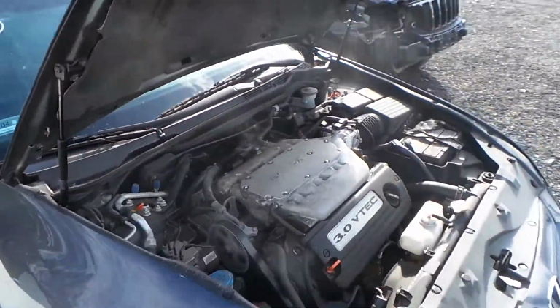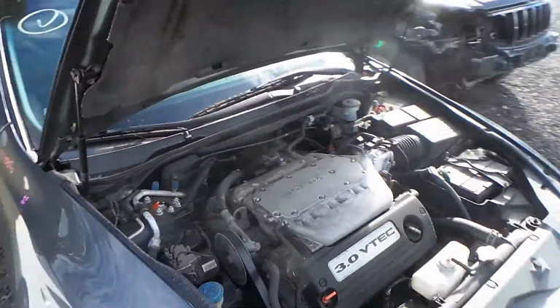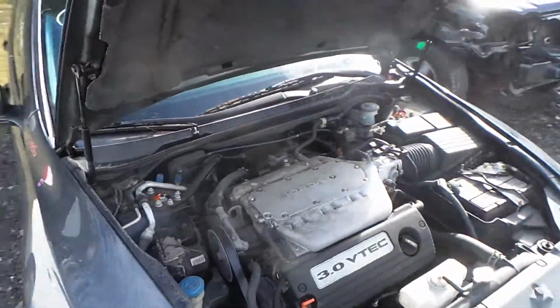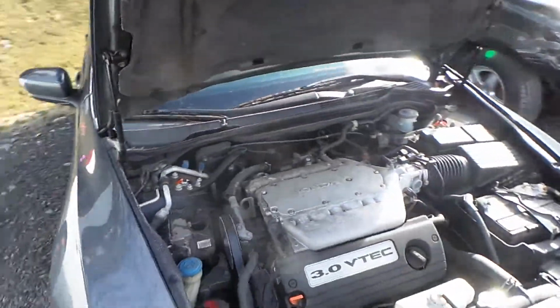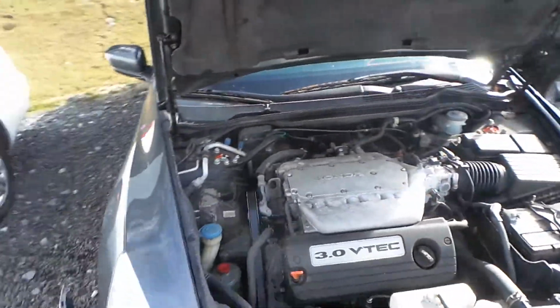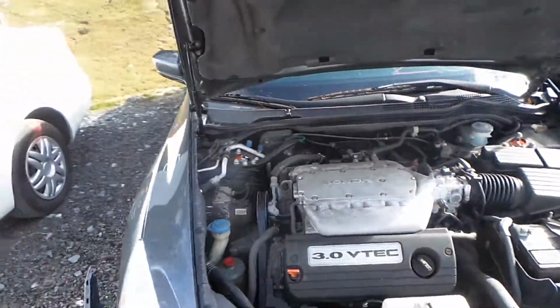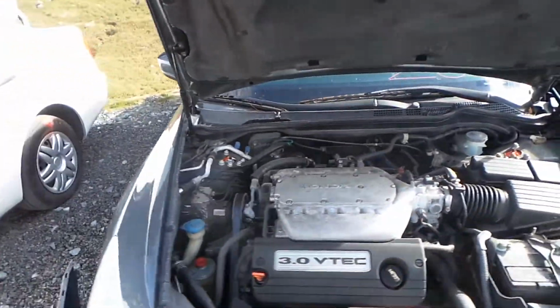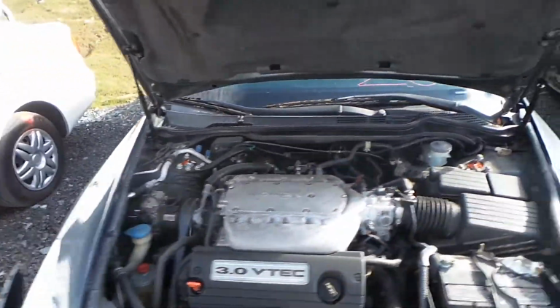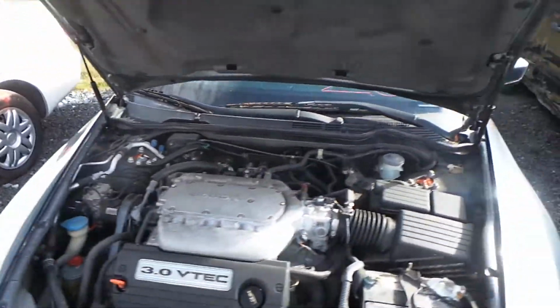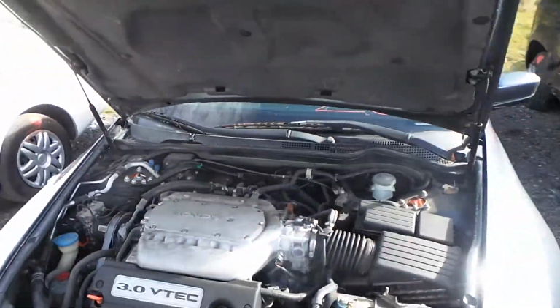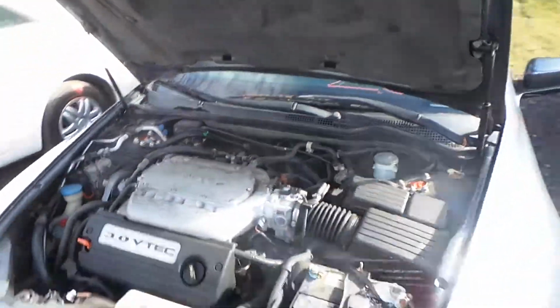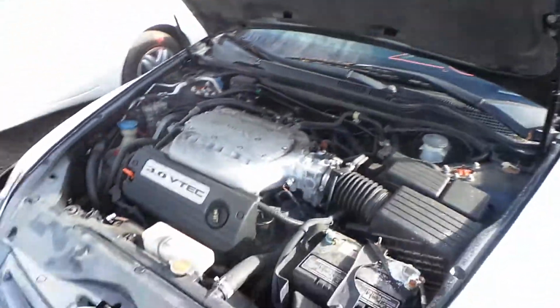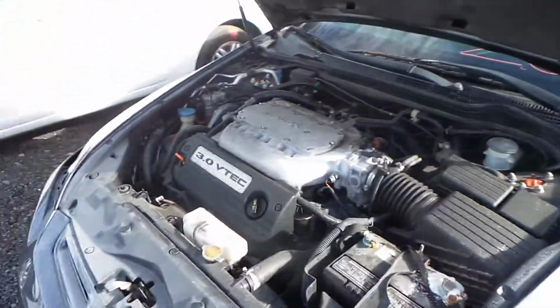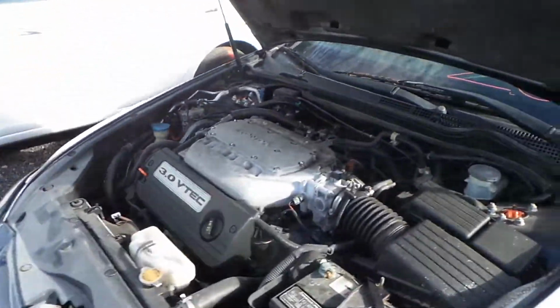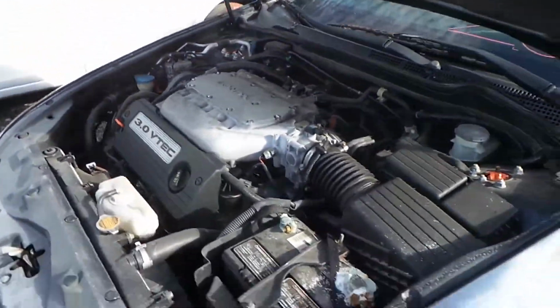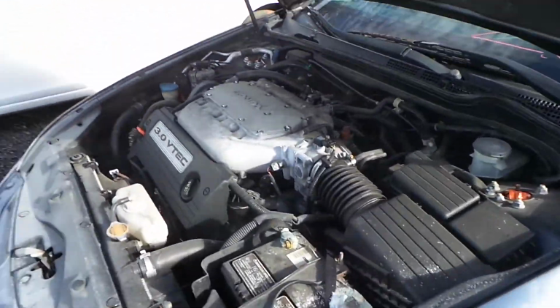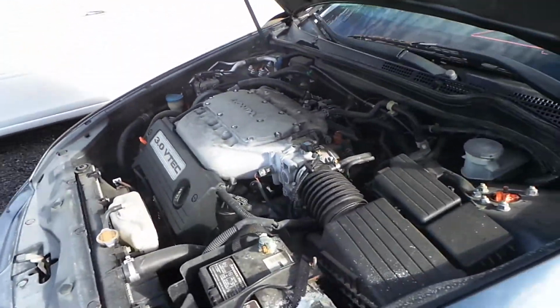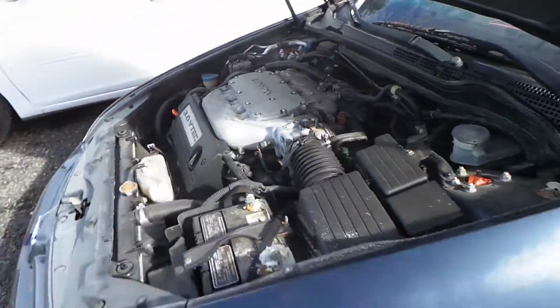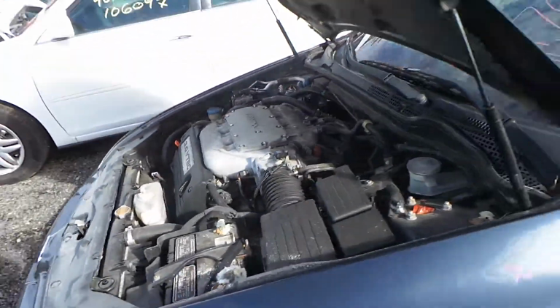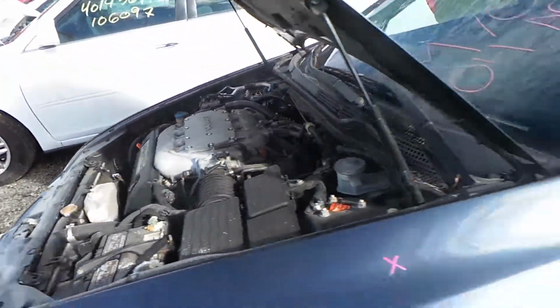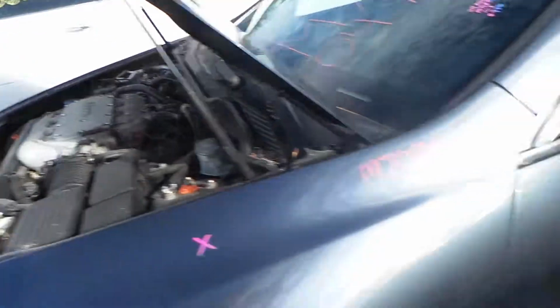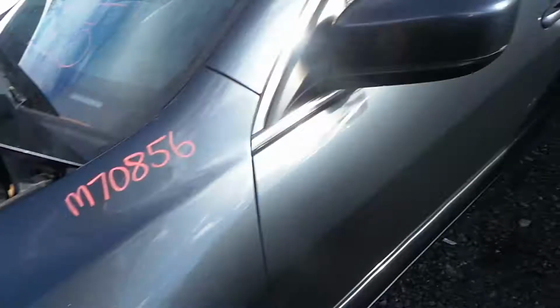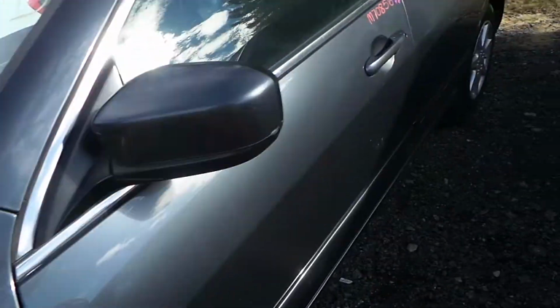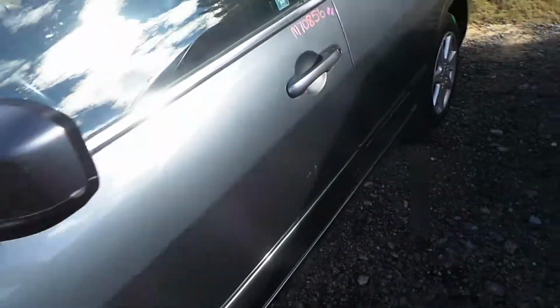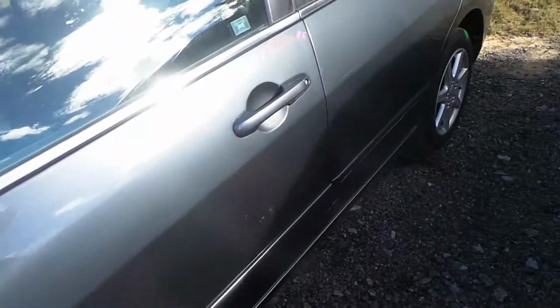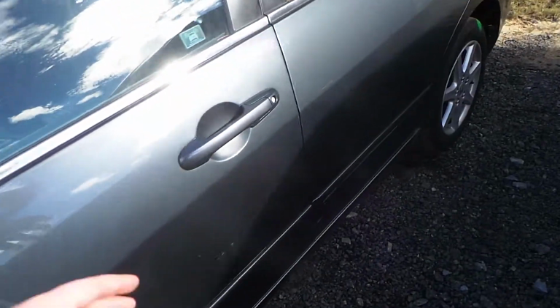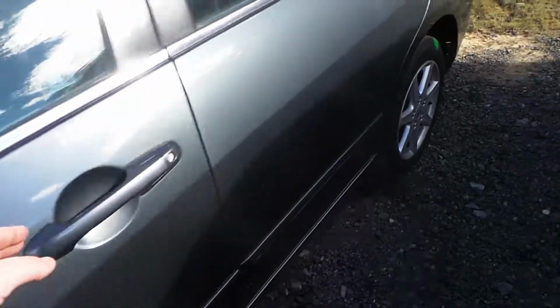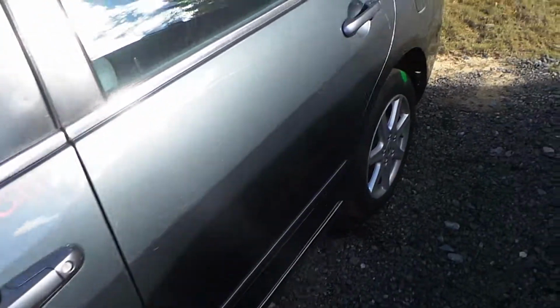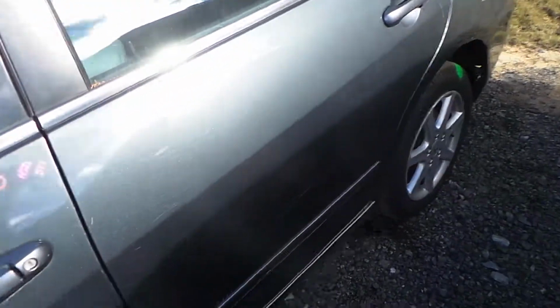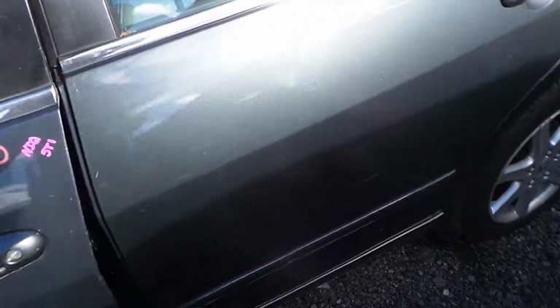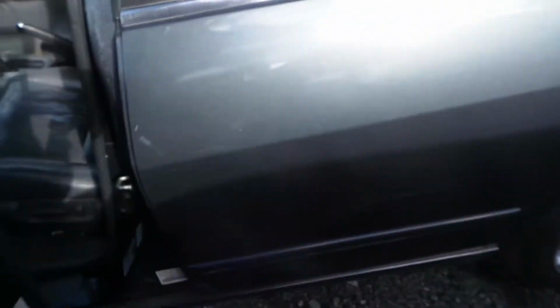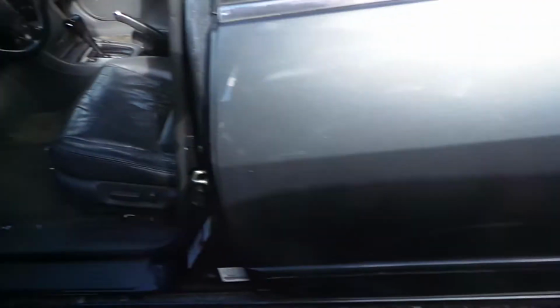This vehicle does have a 3.0 liter engine. One of the pulleys is making some noise. It only has 110,000 miles.